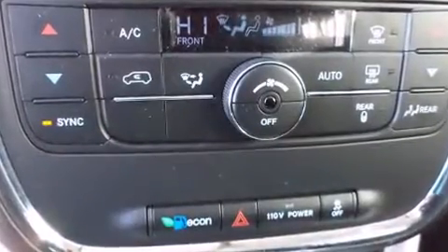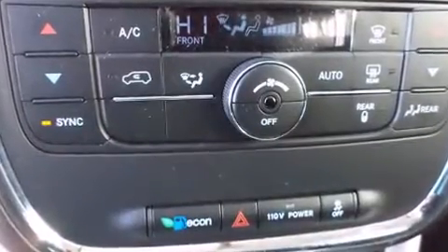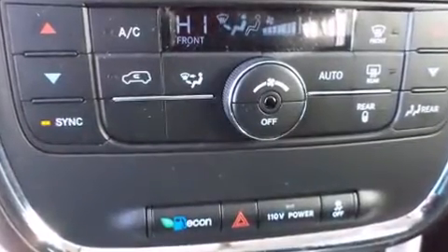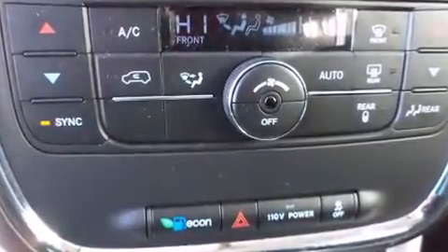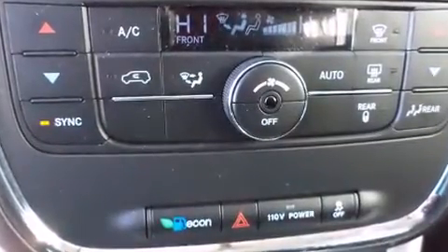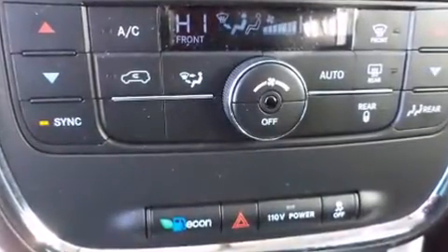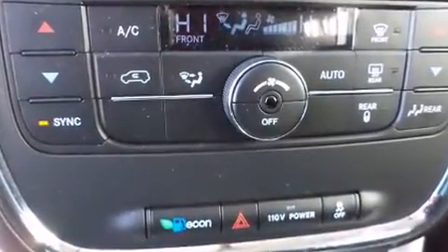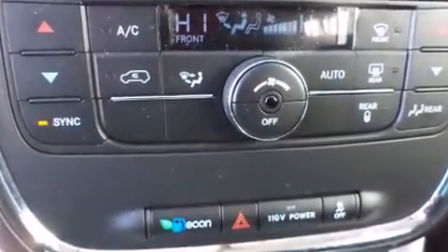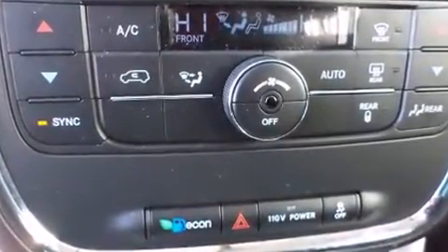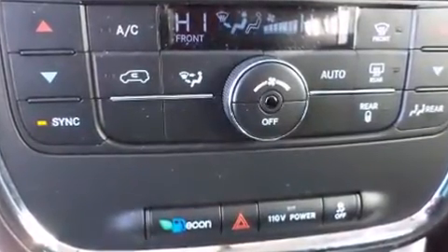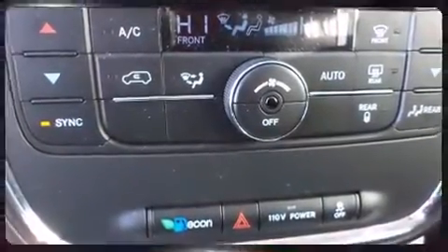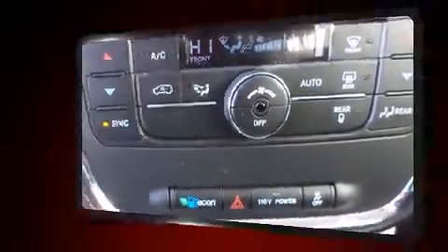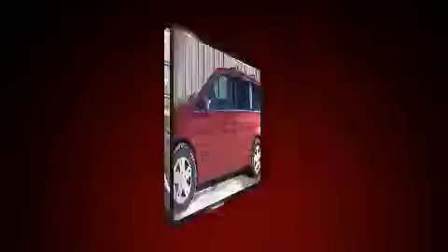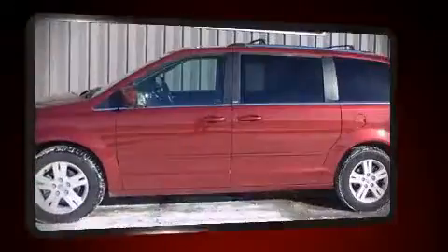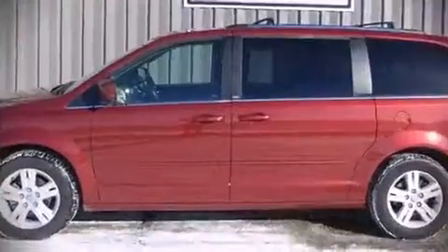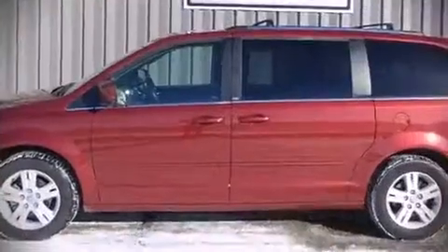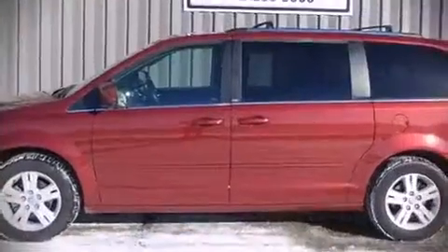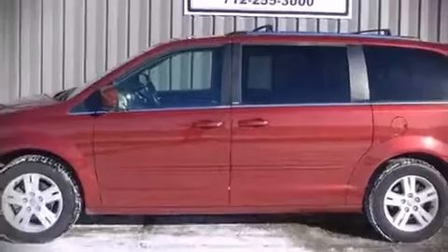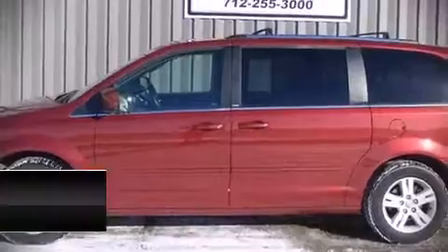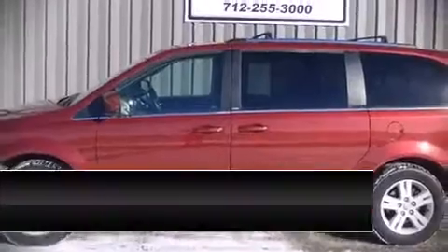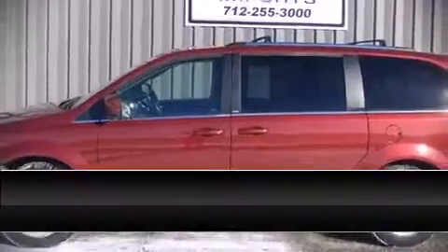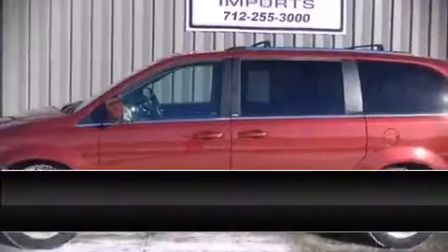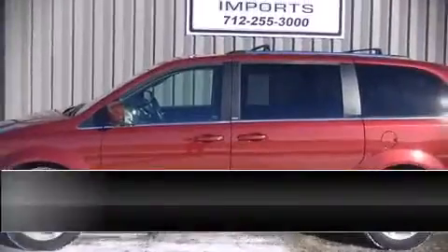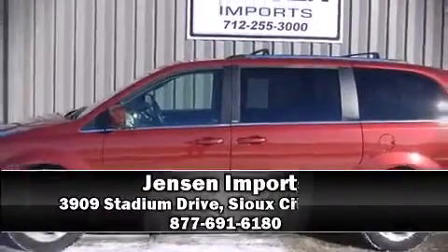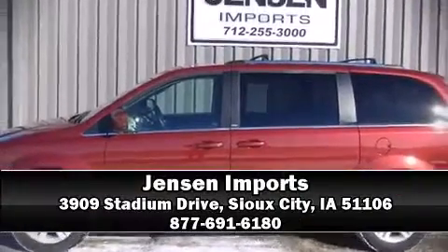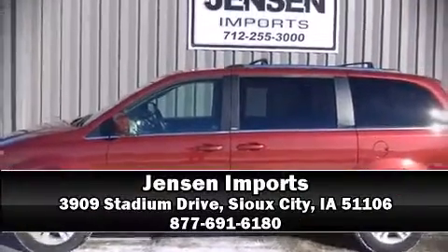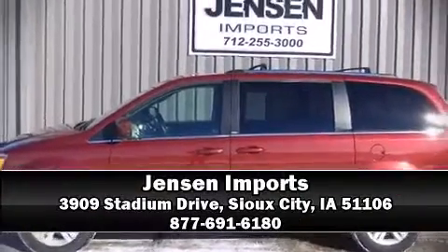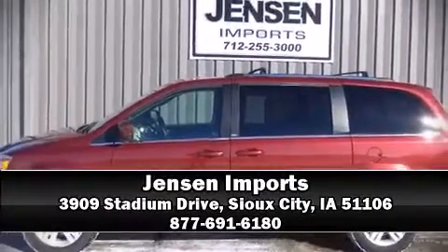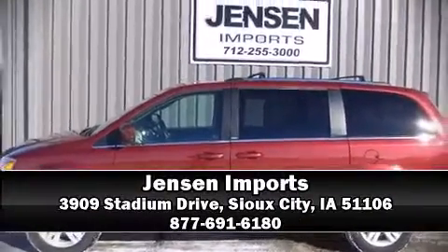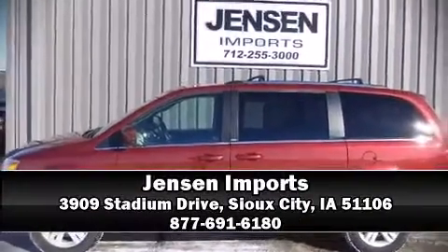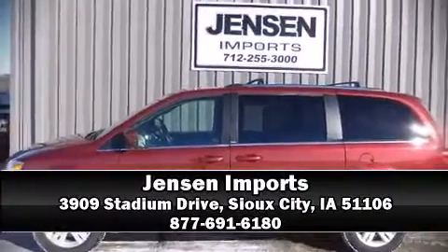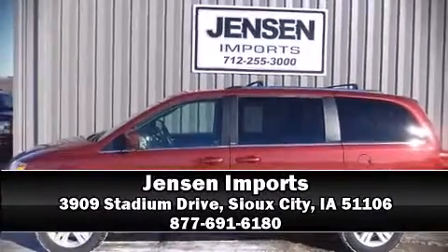Our team is professional and we offer a no-pressure environment. Come on in and take a test drive. Take care.